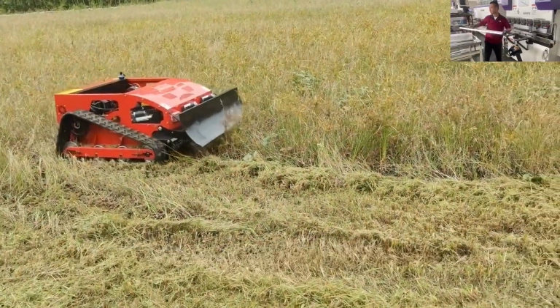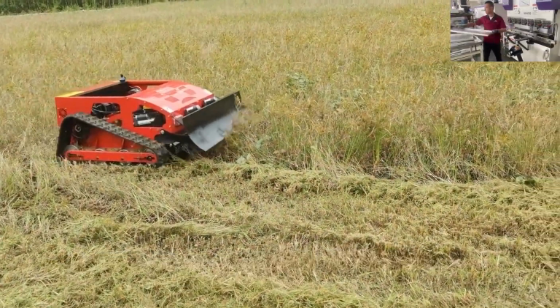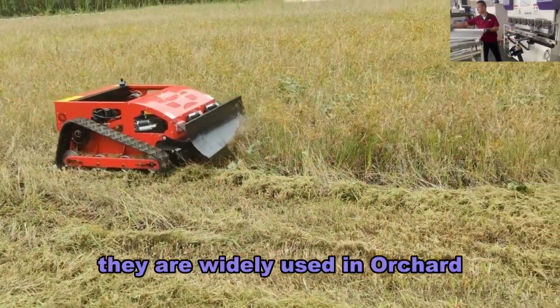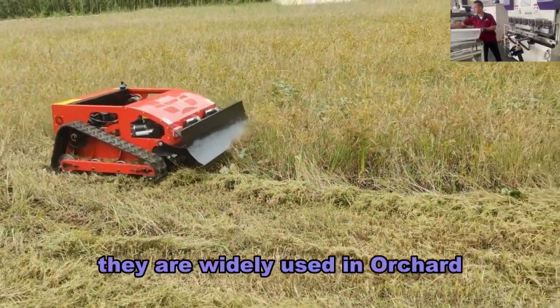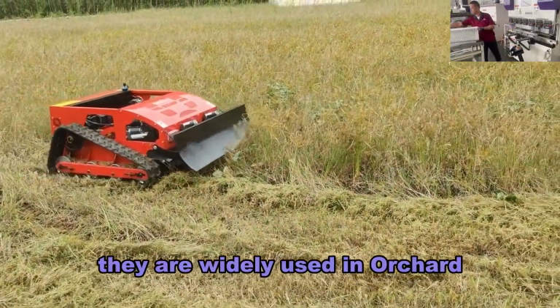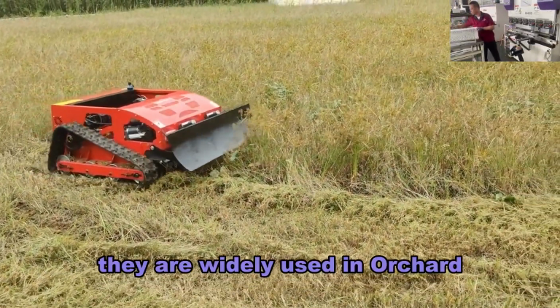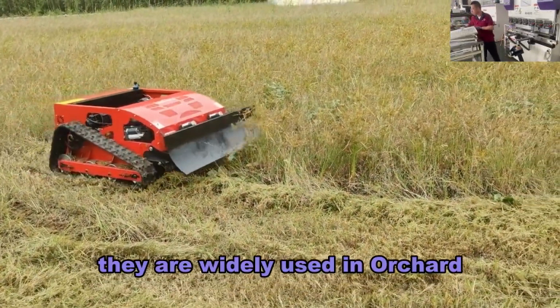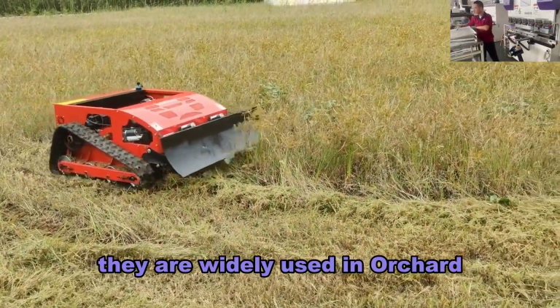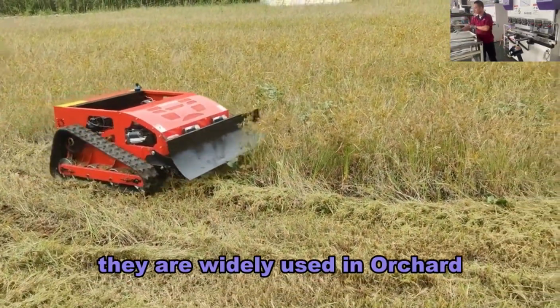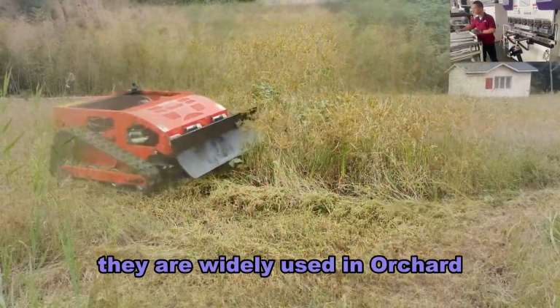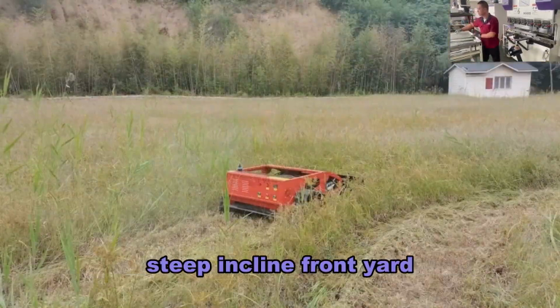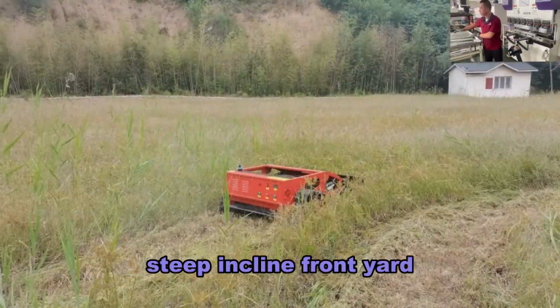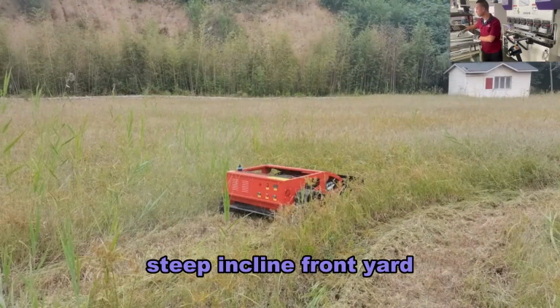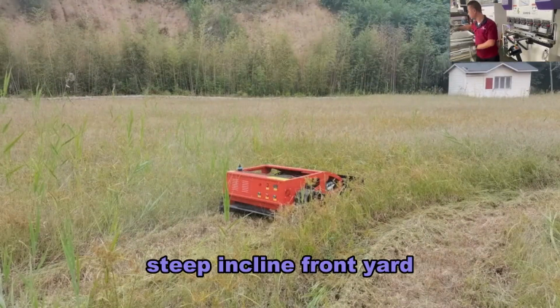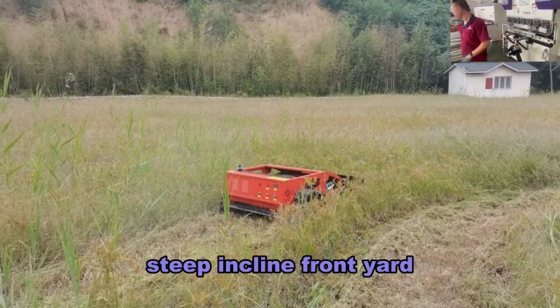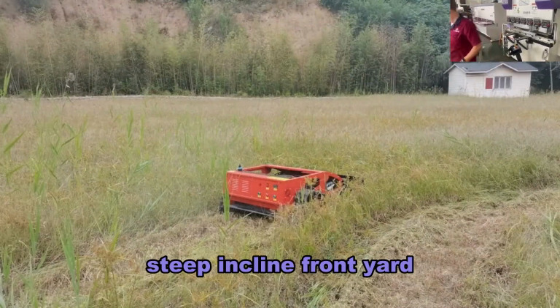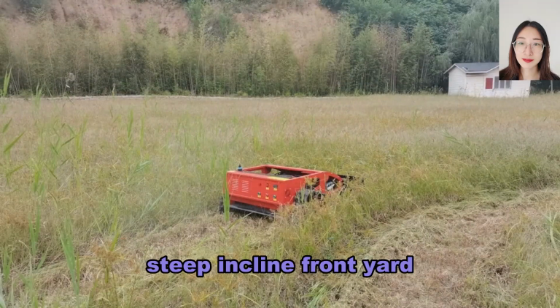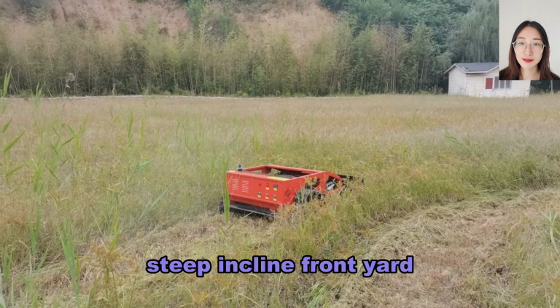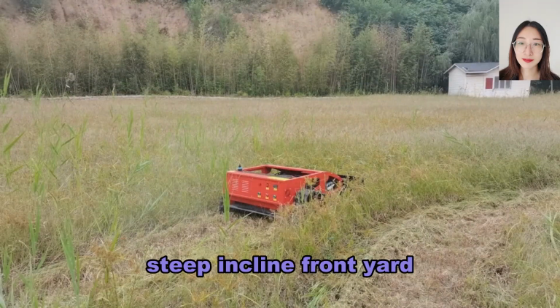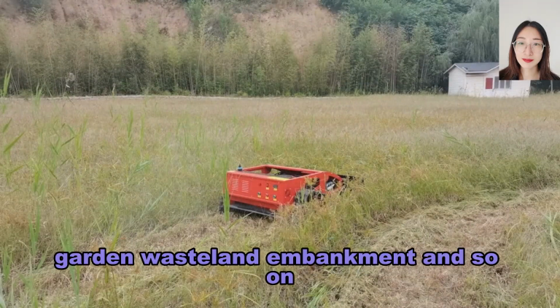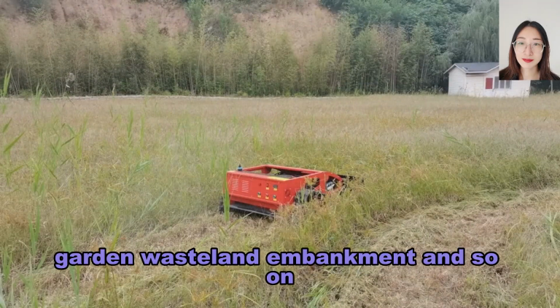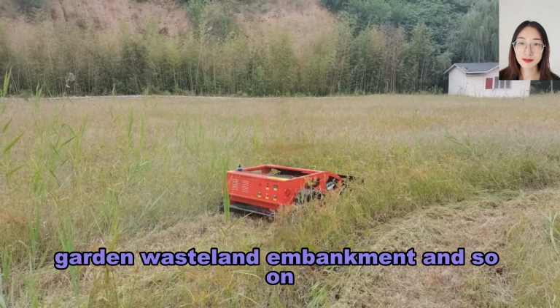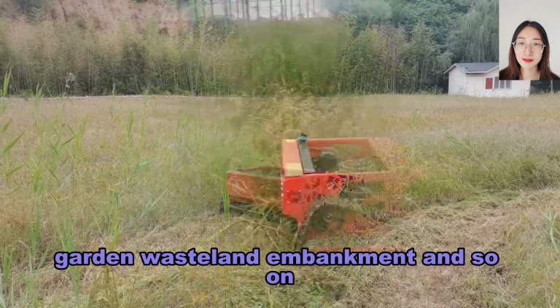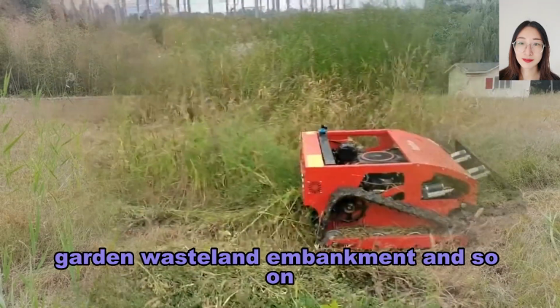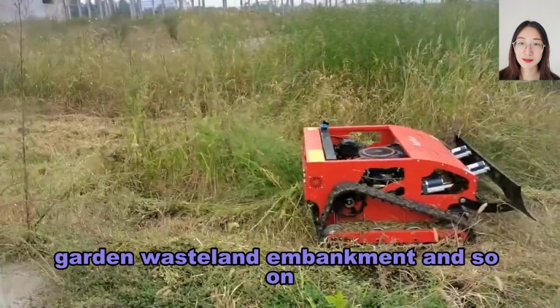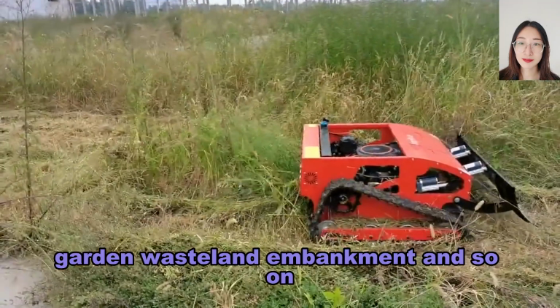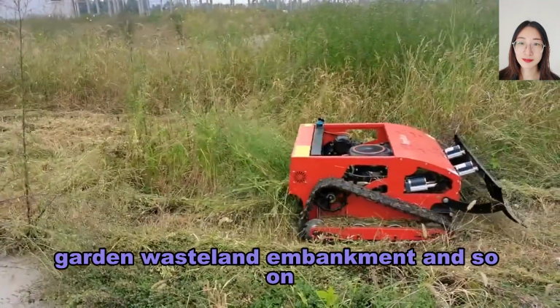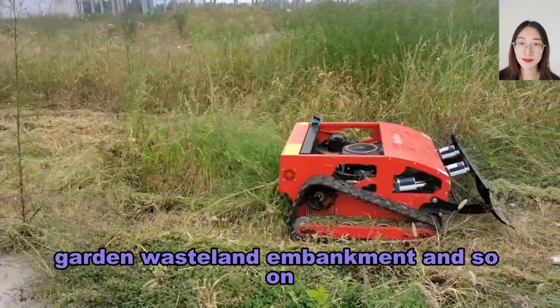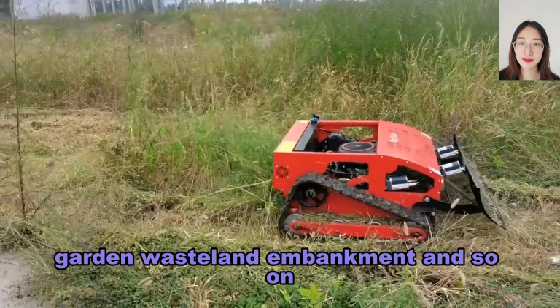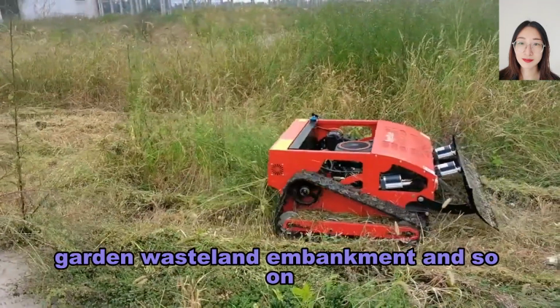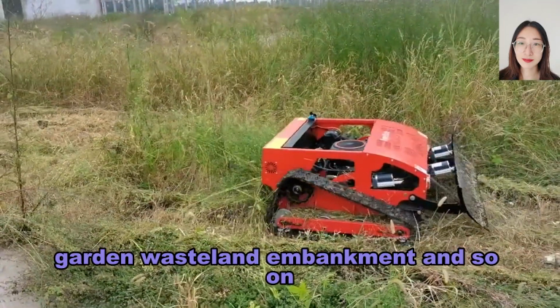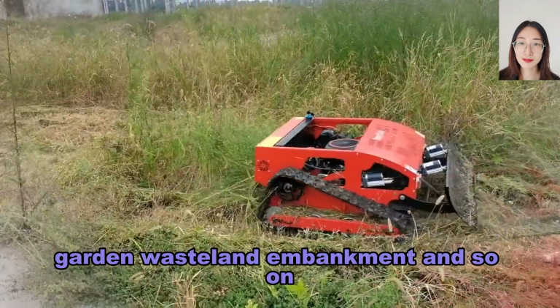They are widely used in orchard, steep incline, front yard, garden, wasteland, embankment and so on.